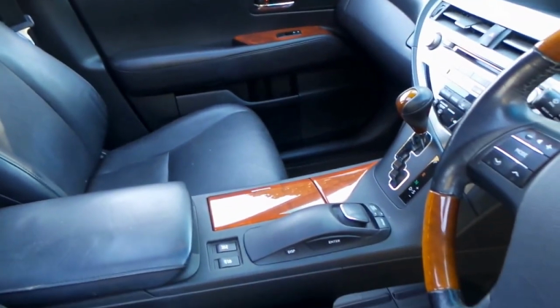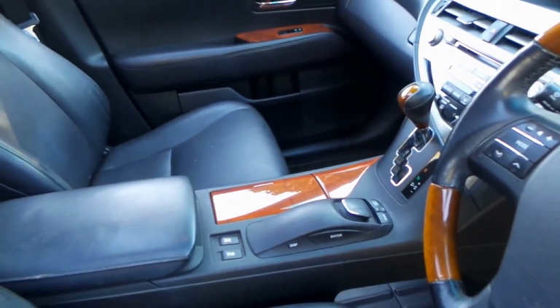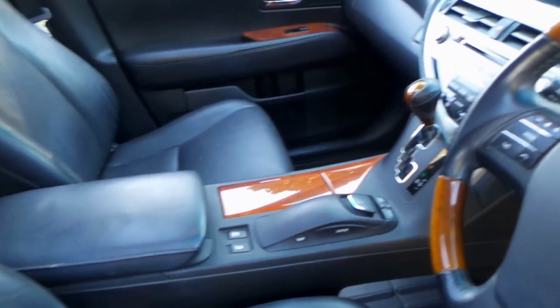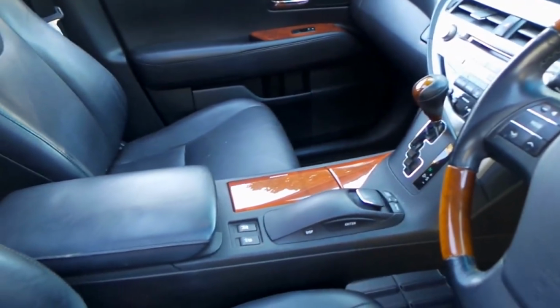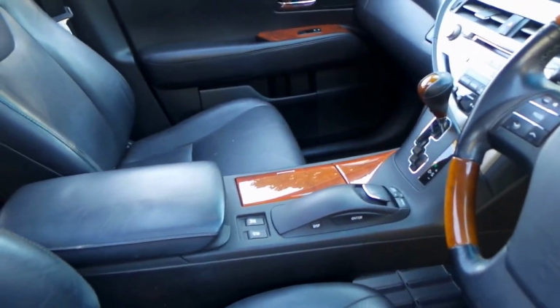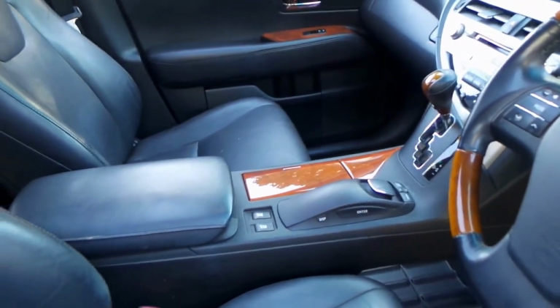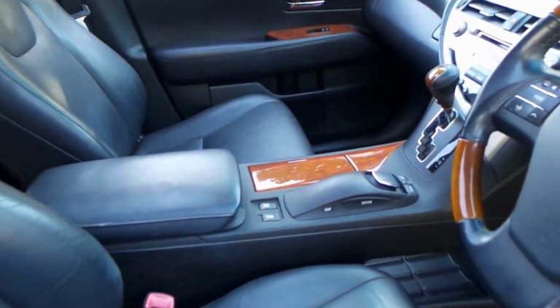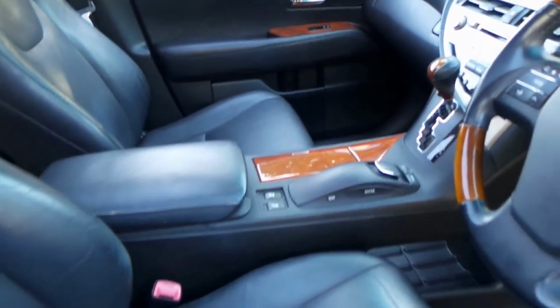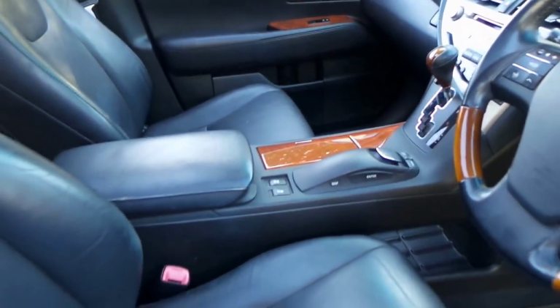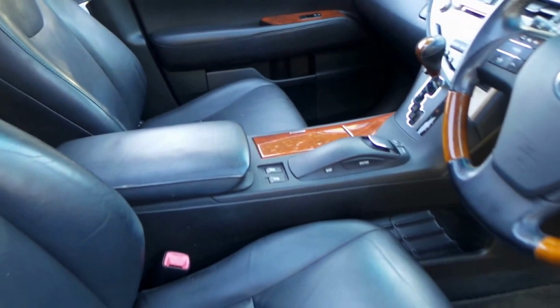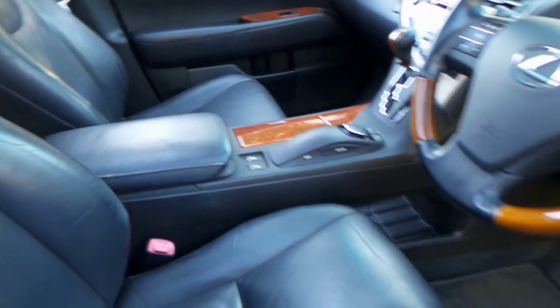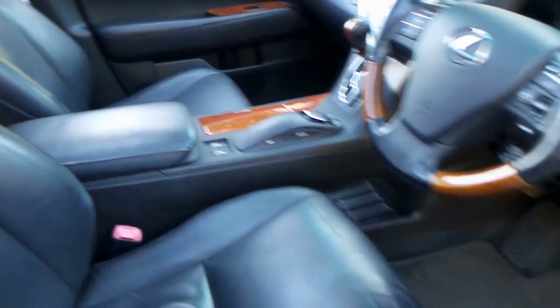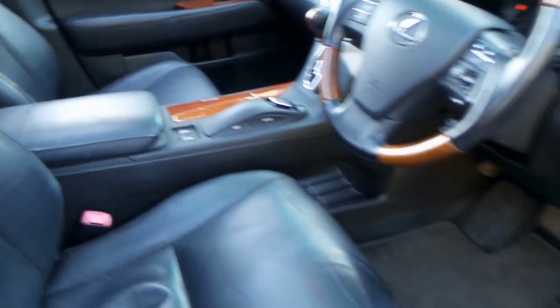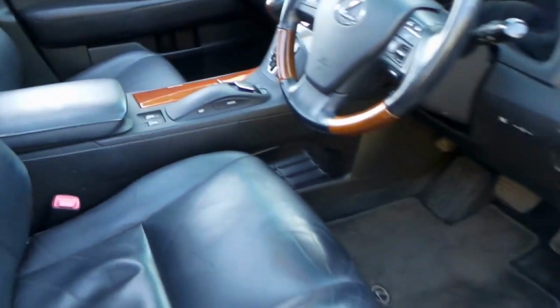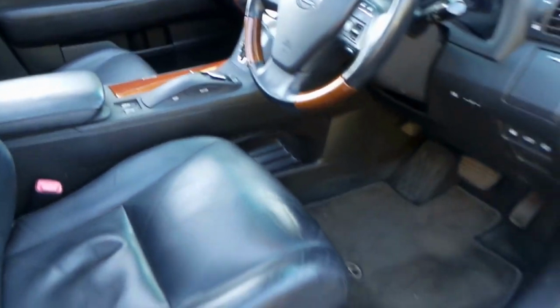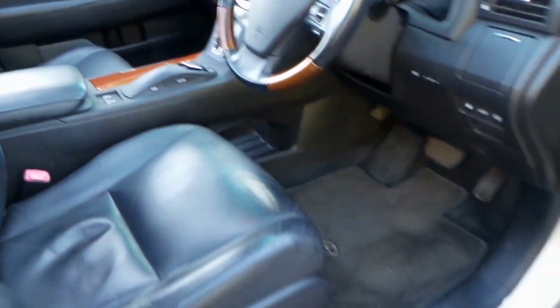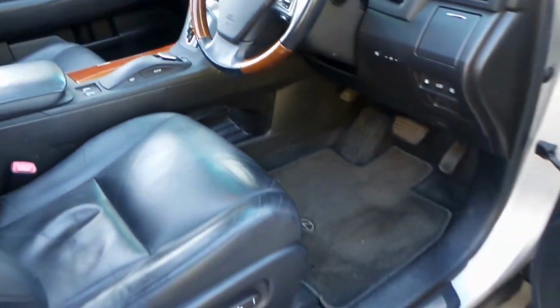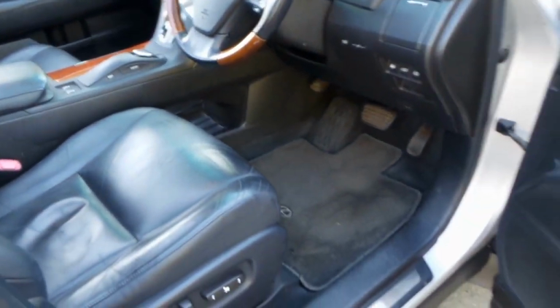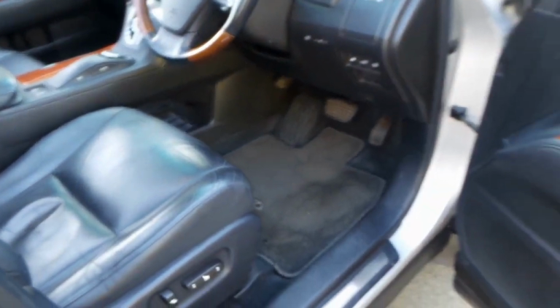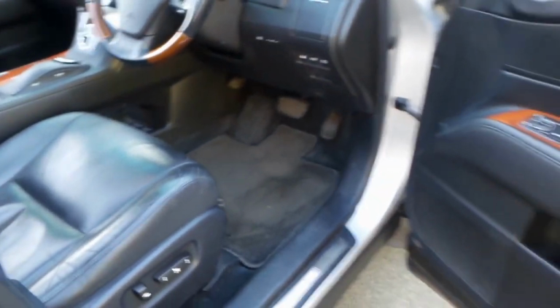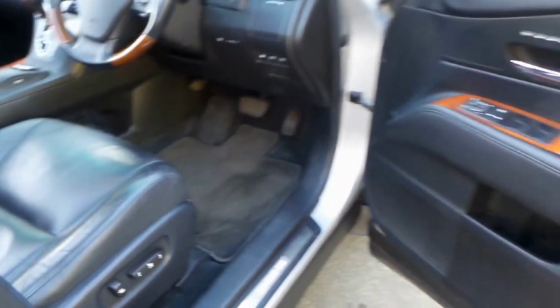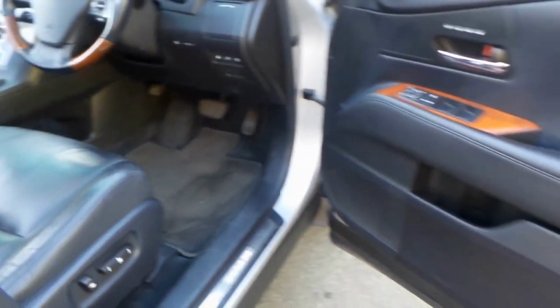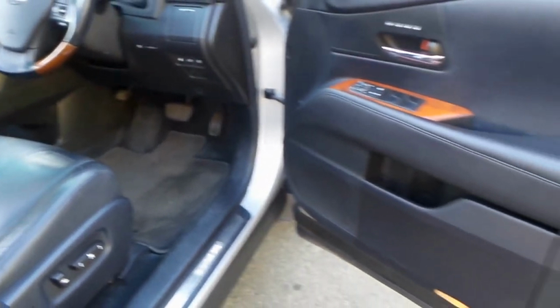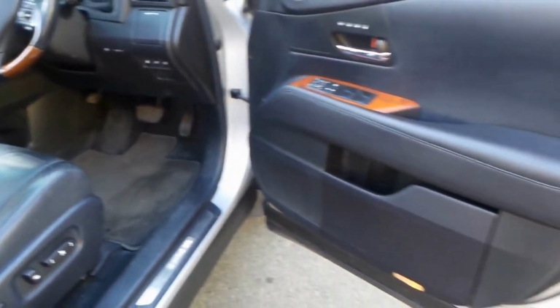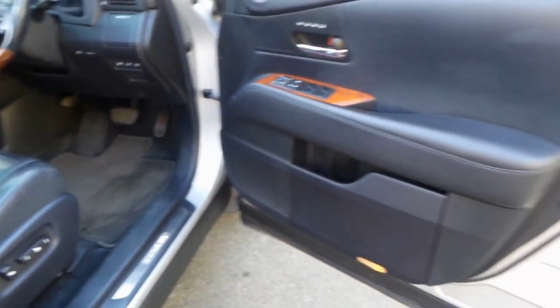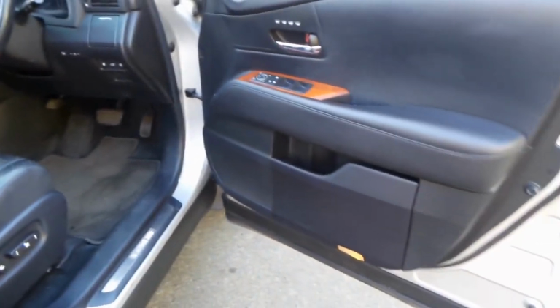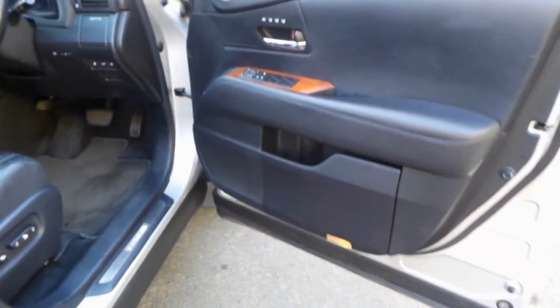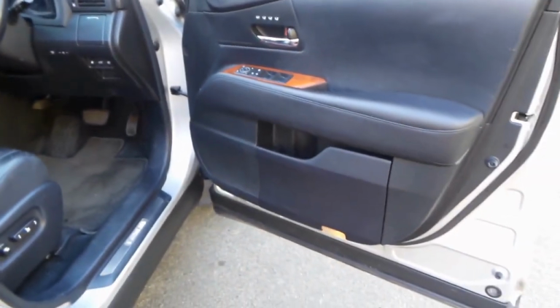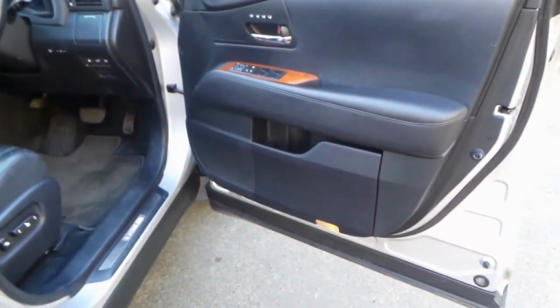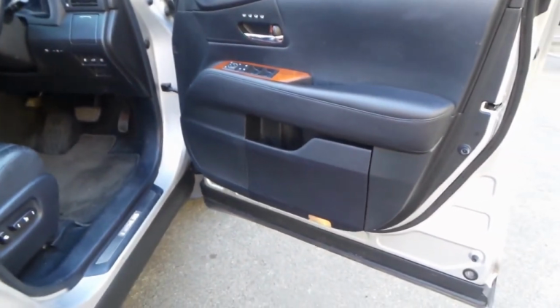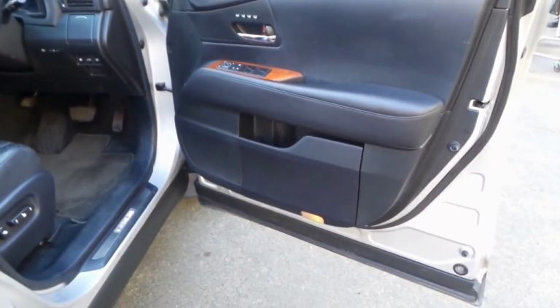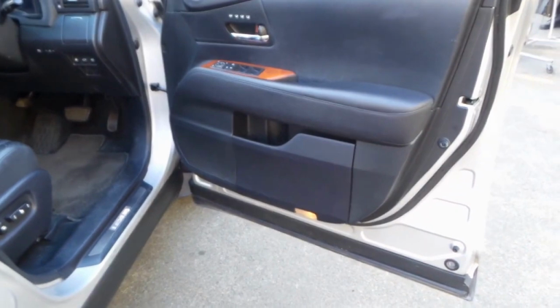It's done 133,000 kilometres since it was new and it's got a full Lexus service history, and two remote keys.